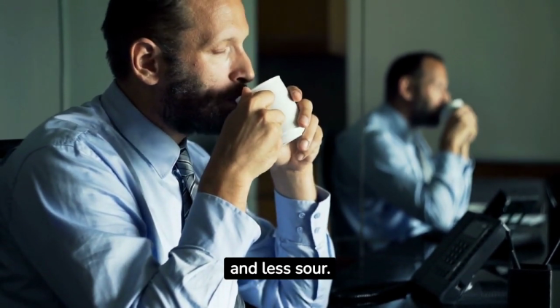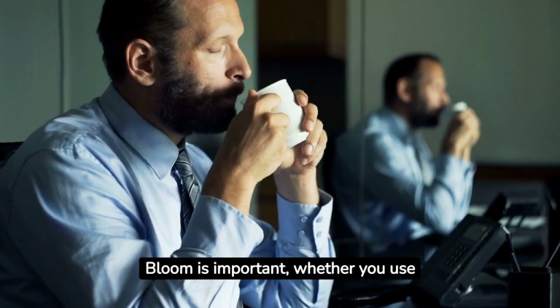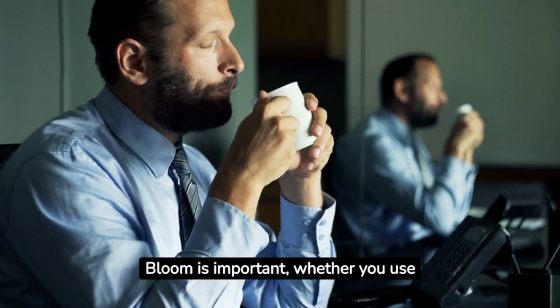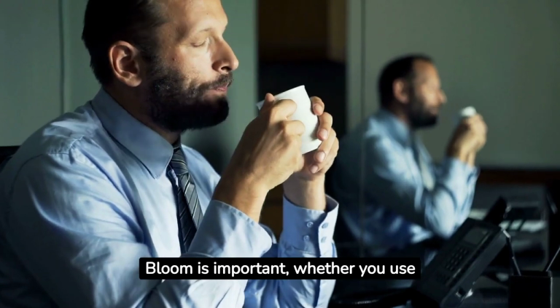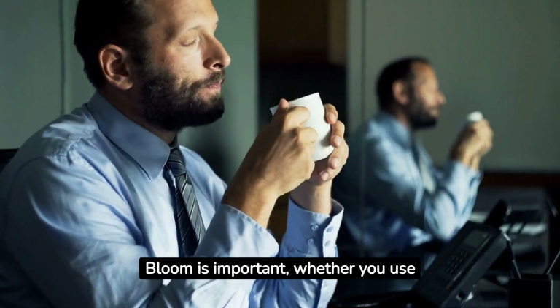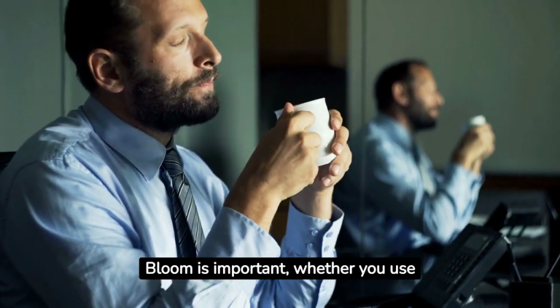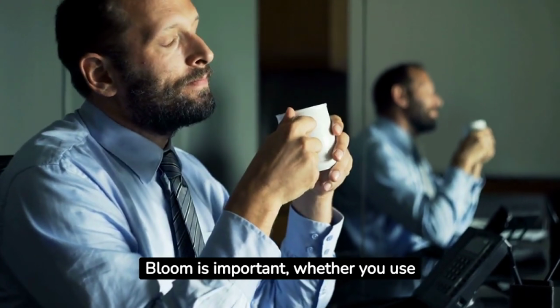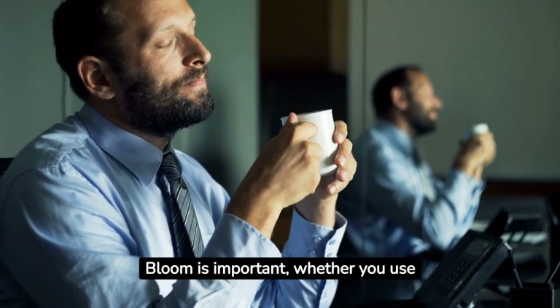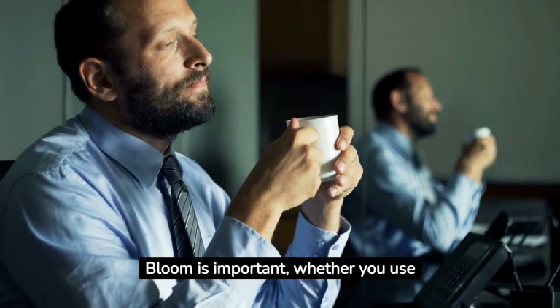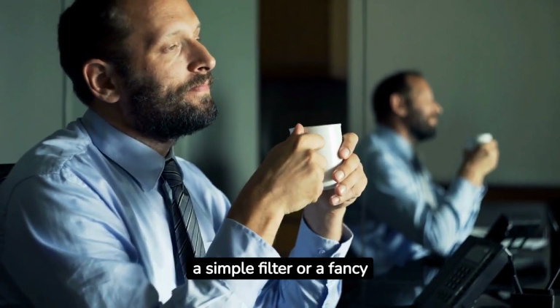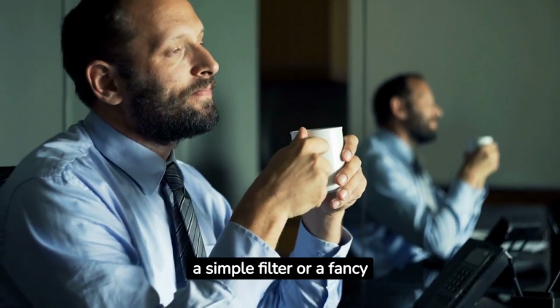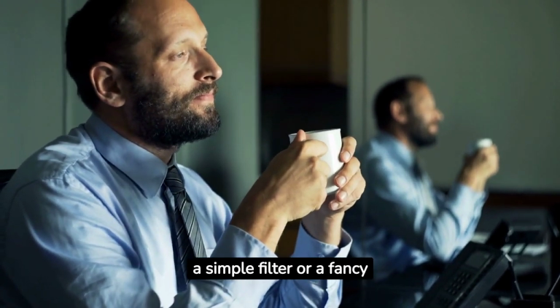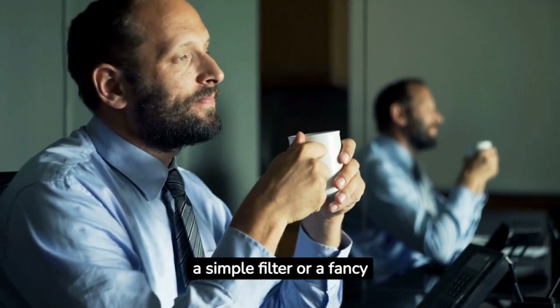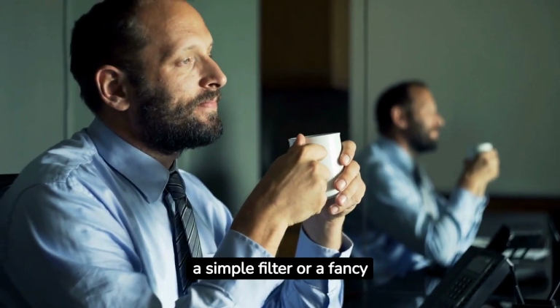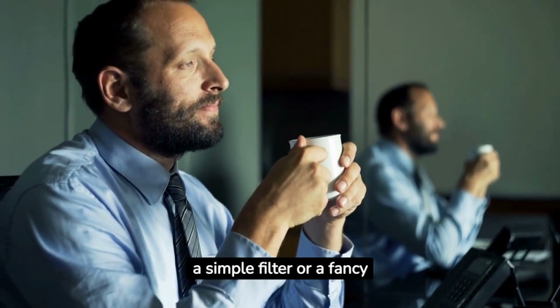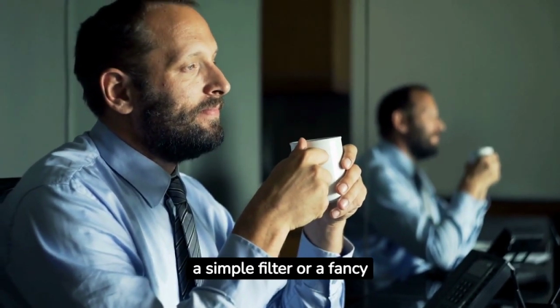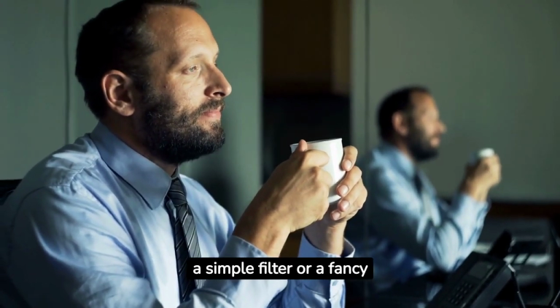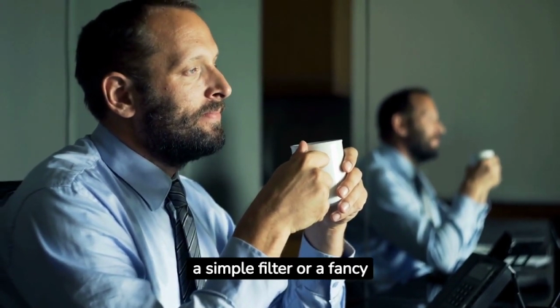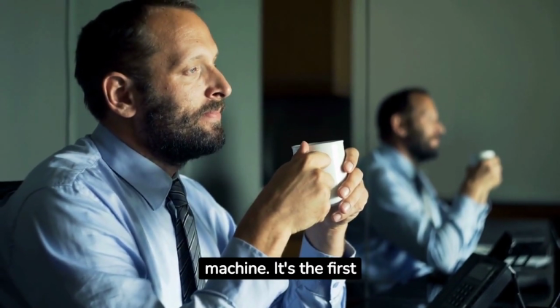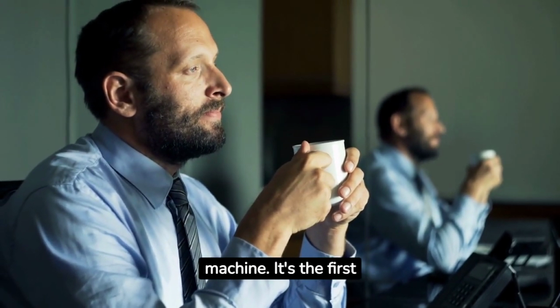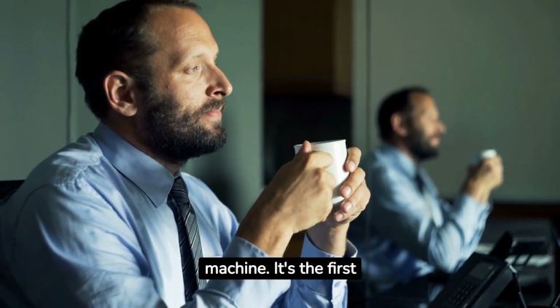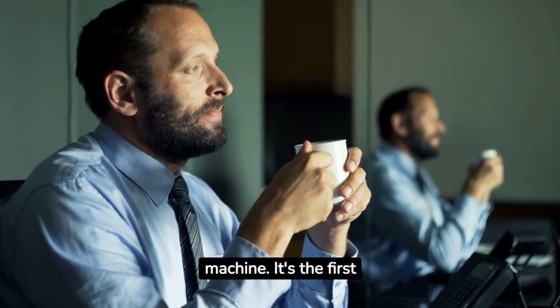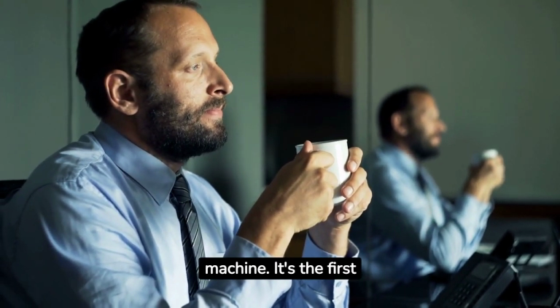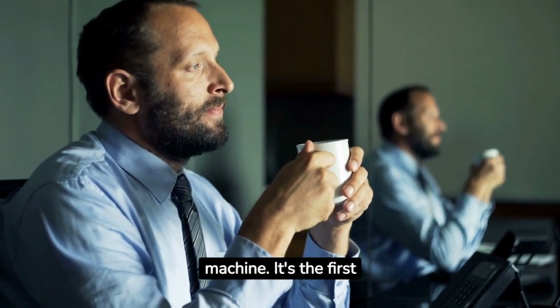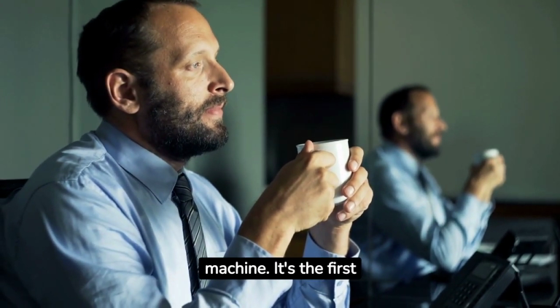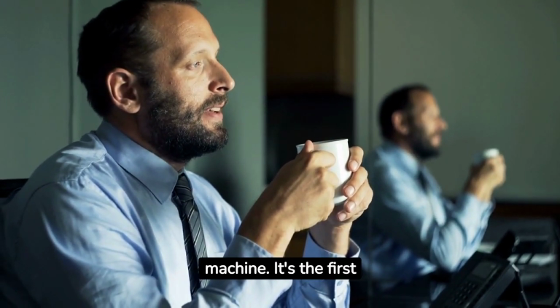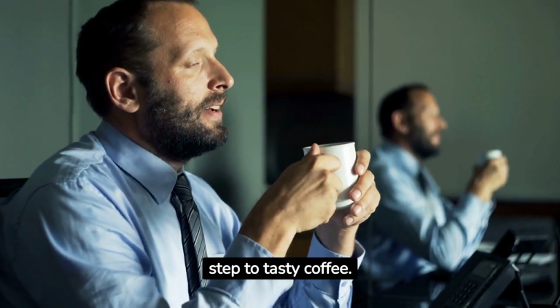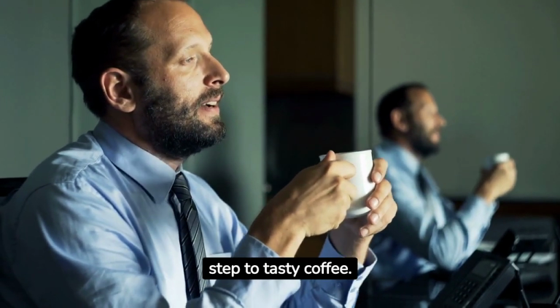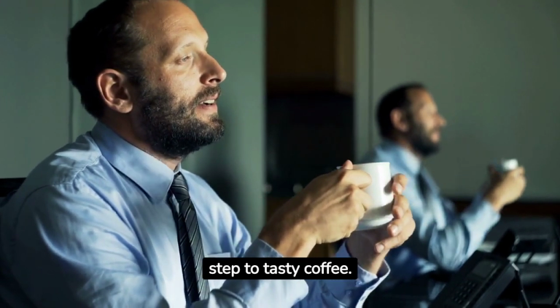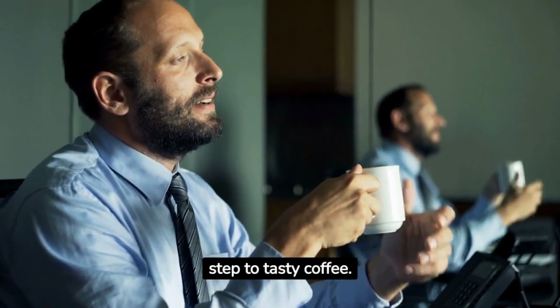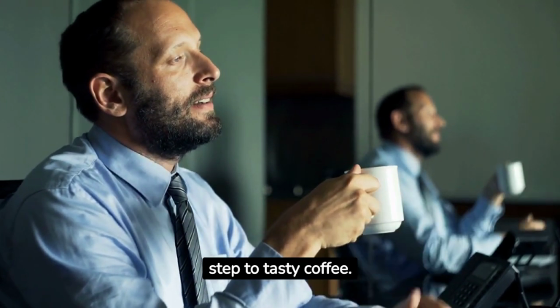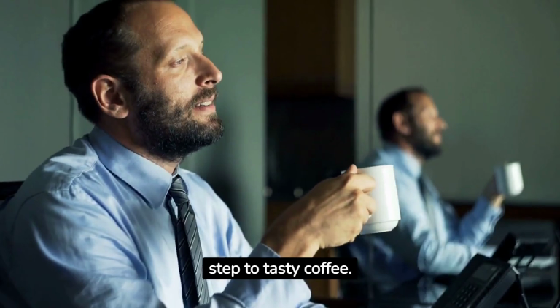Bloom is important, whether you use a simple filter or a fancy machine. It's the first step to tasty coffee.